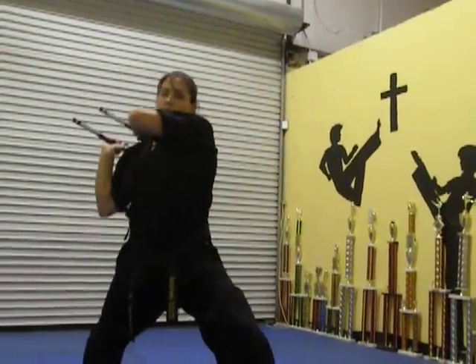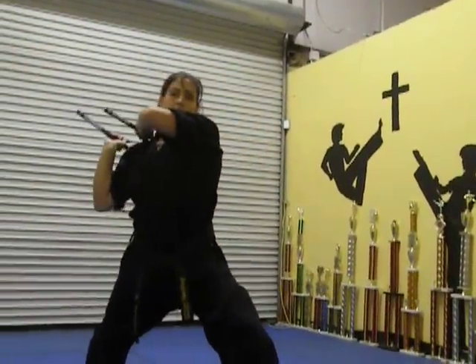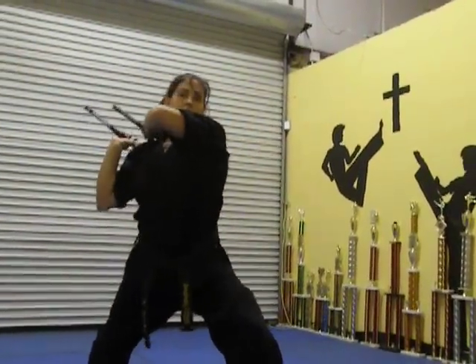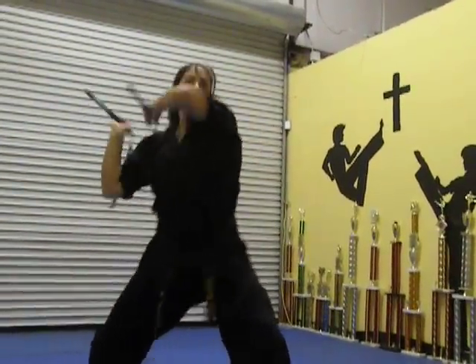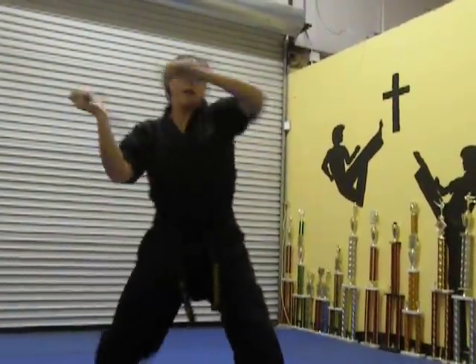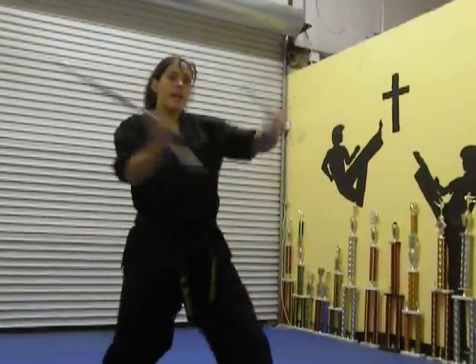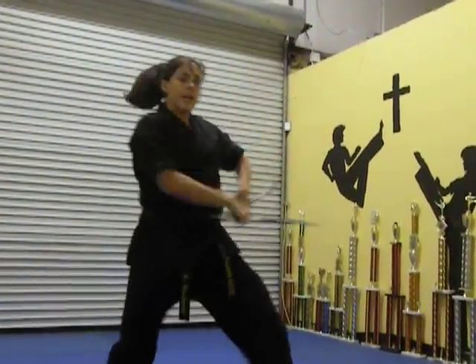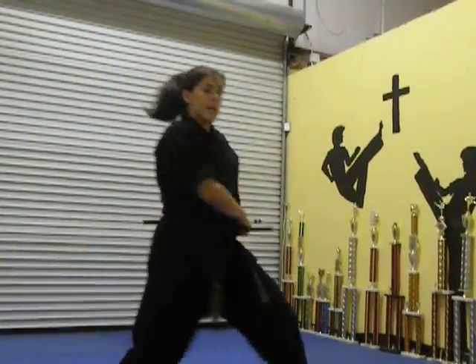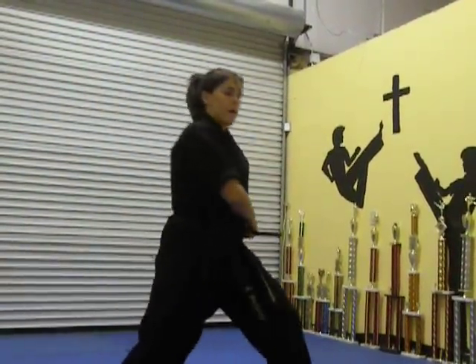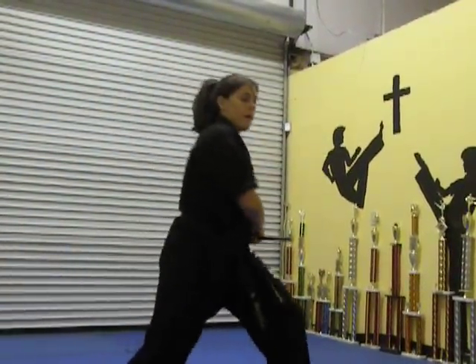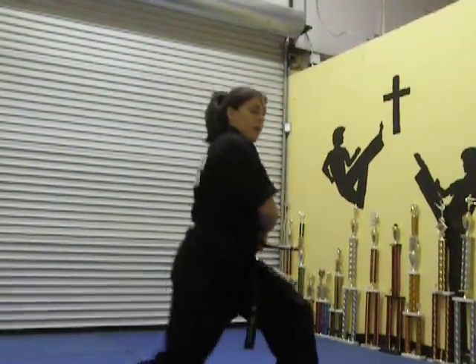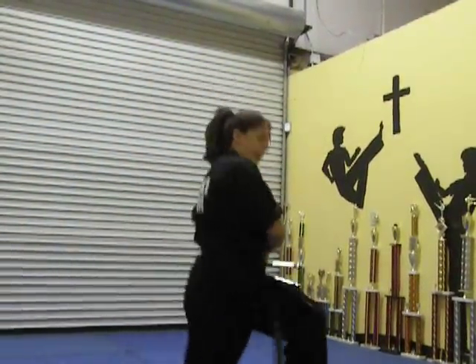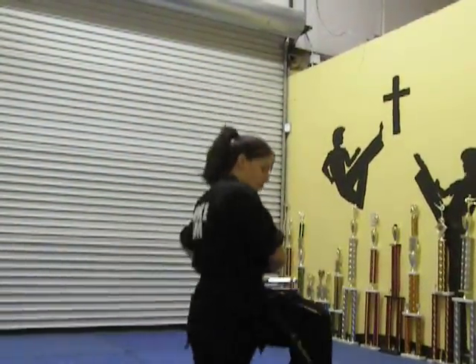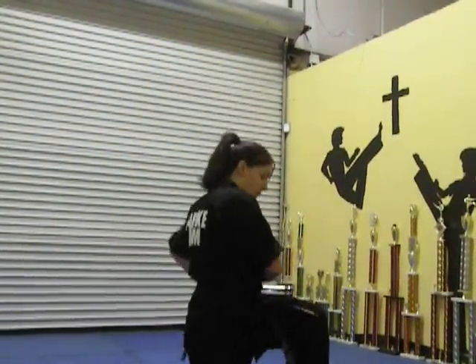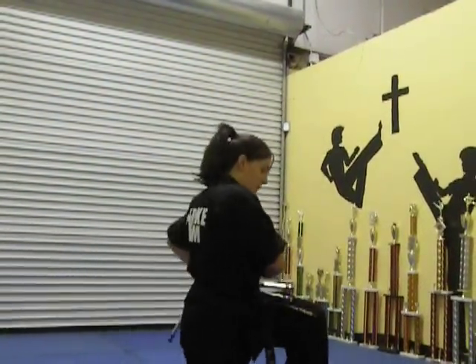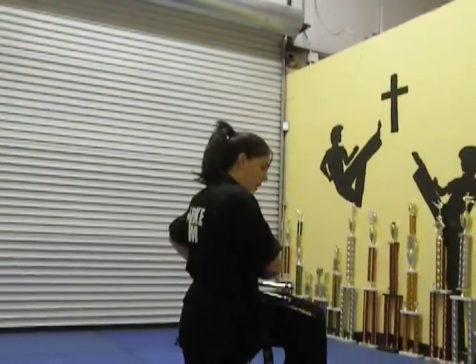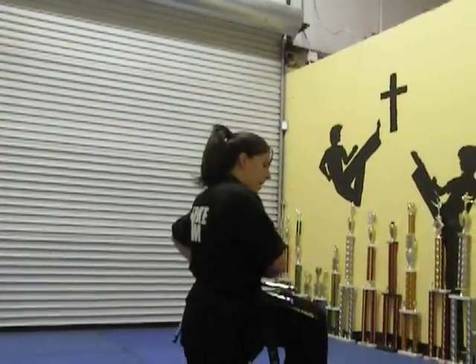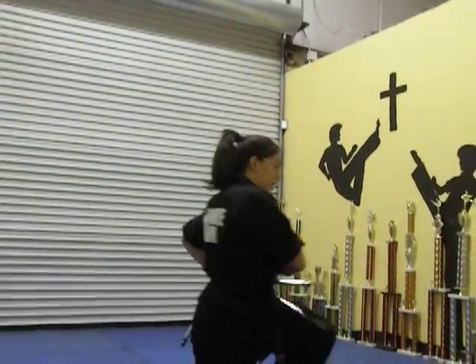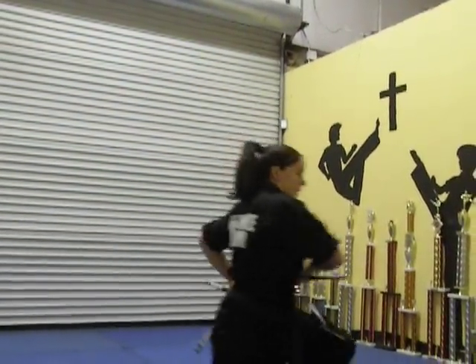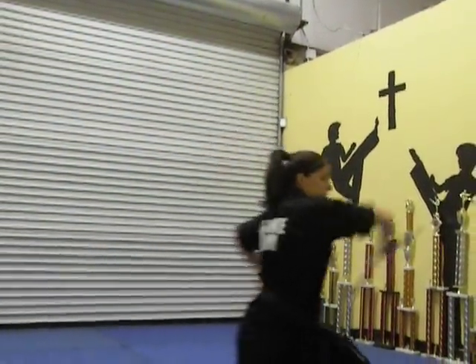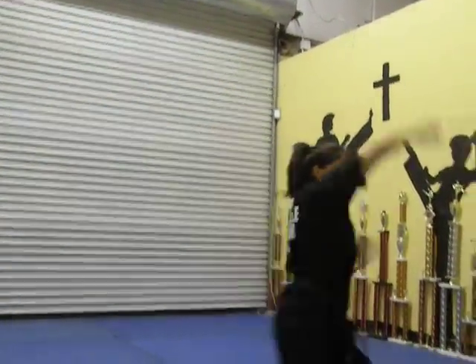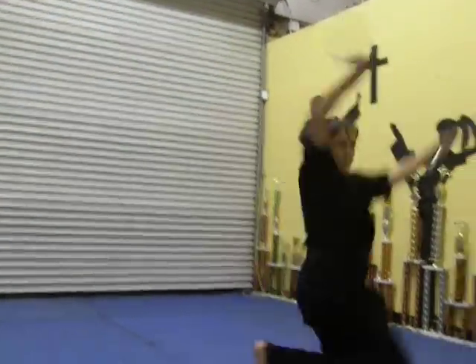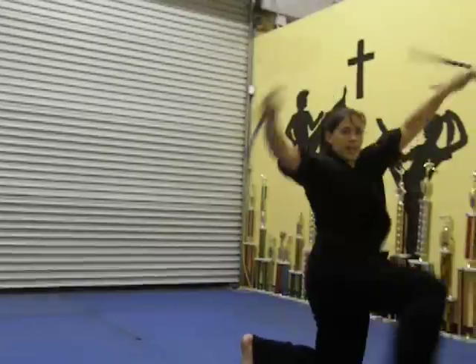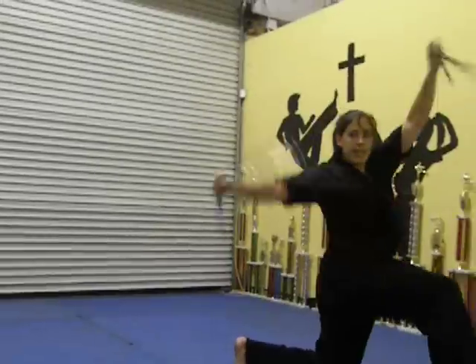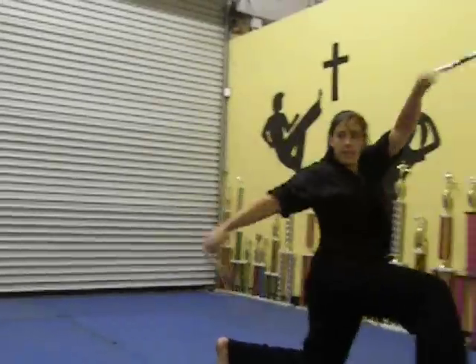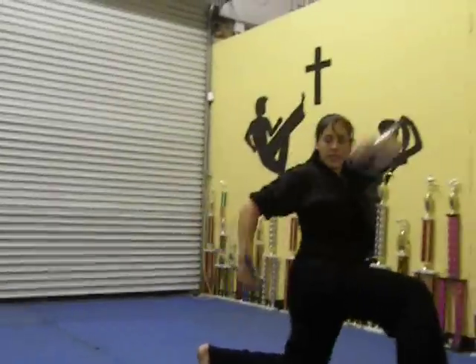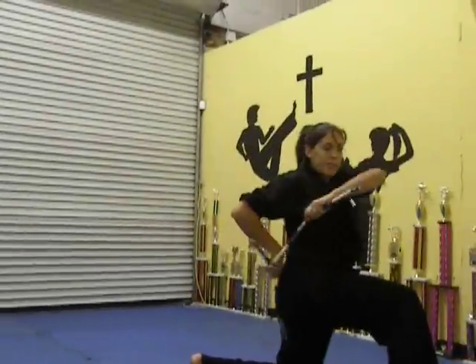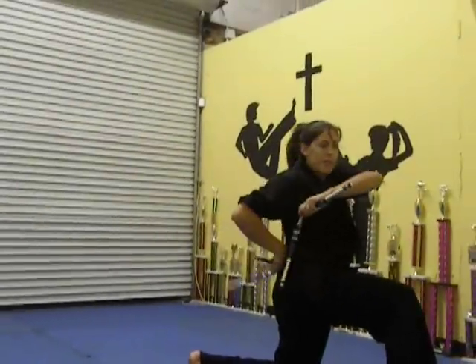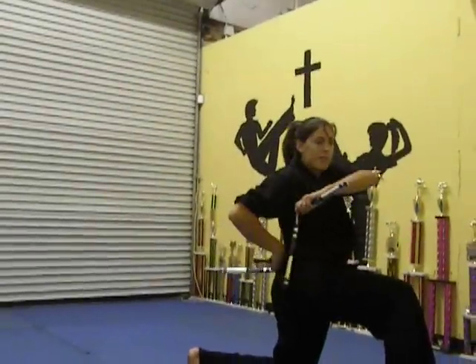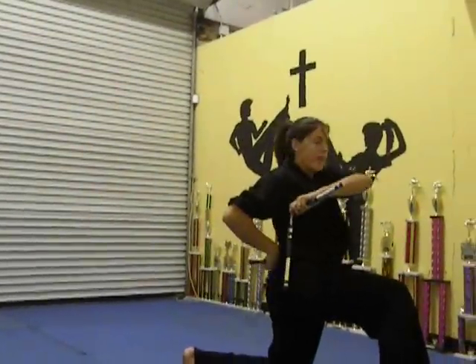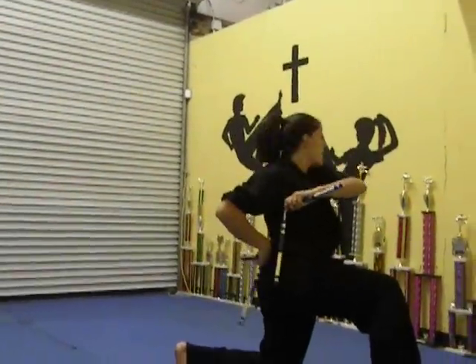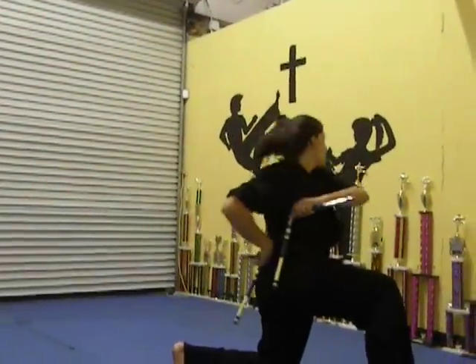Shoulder, hip, and drop. Knee, side, spin over the head.